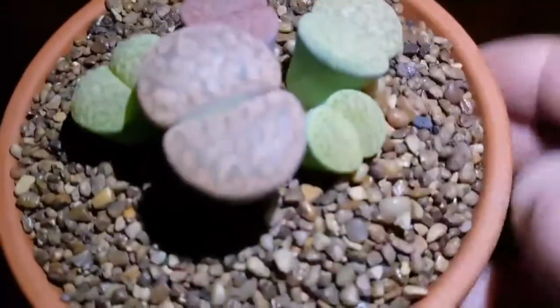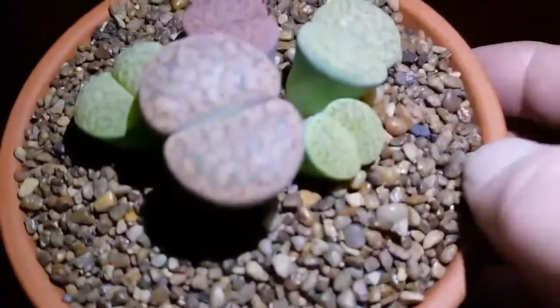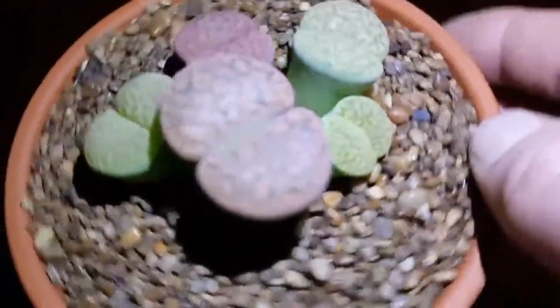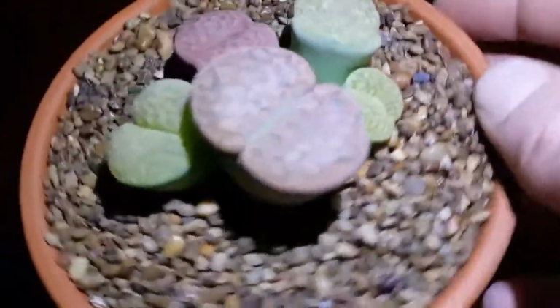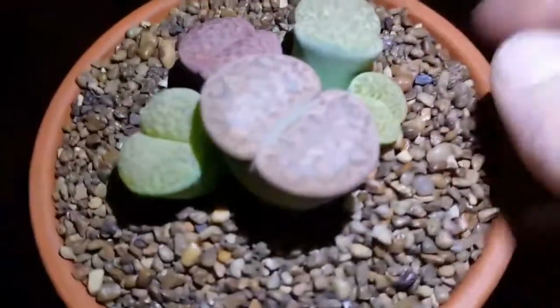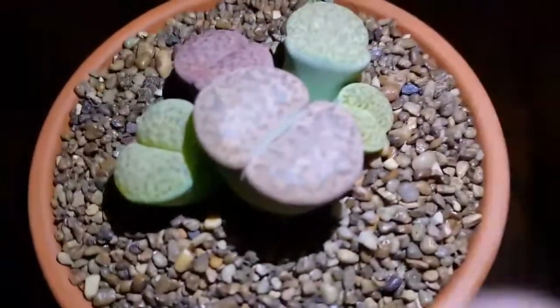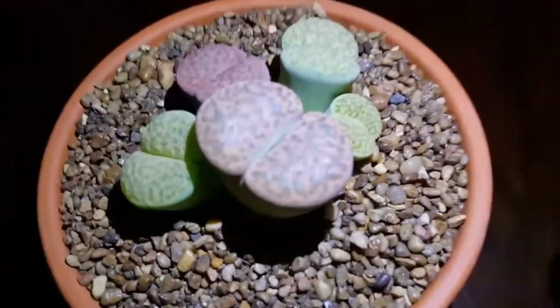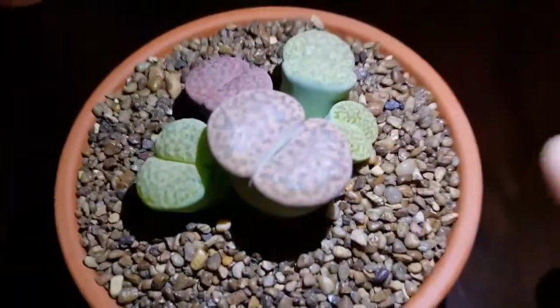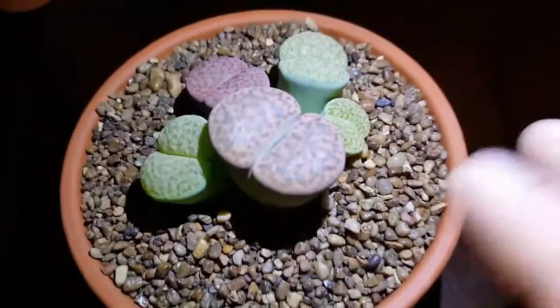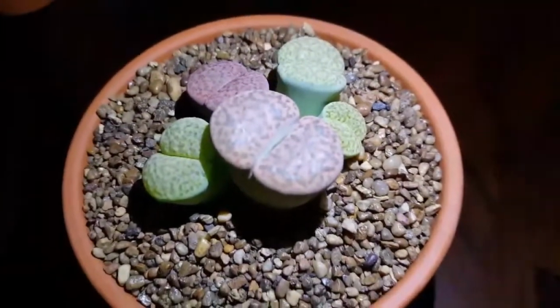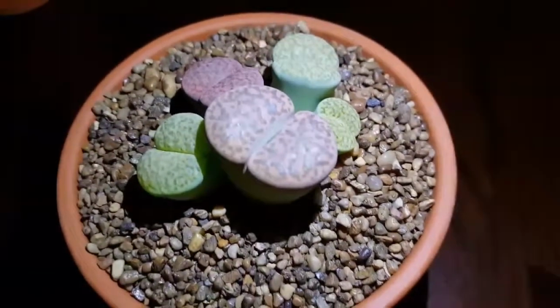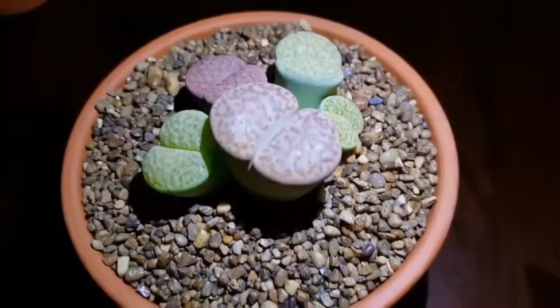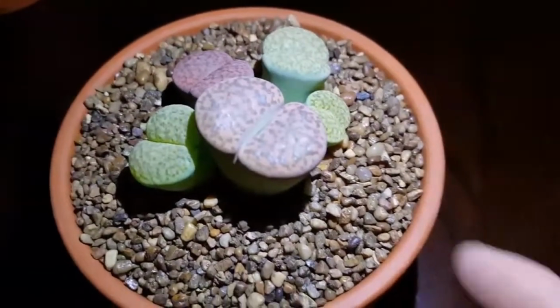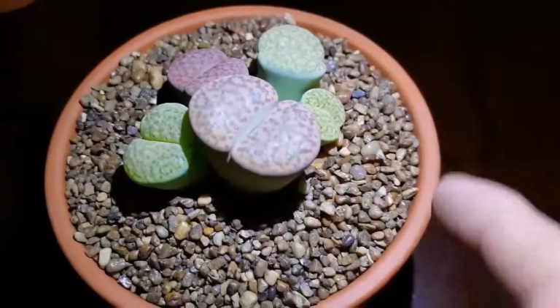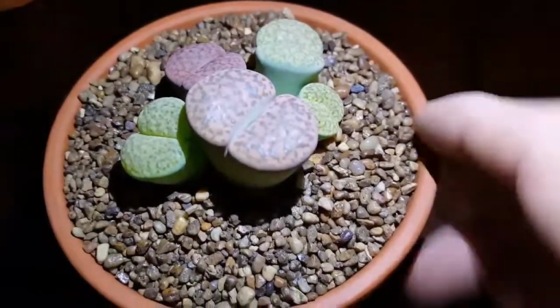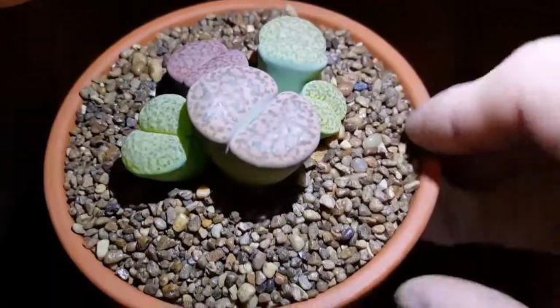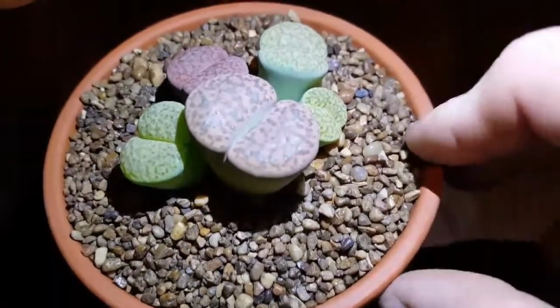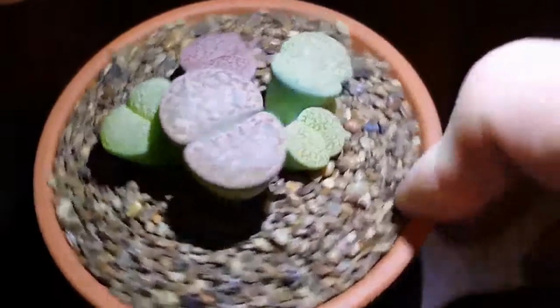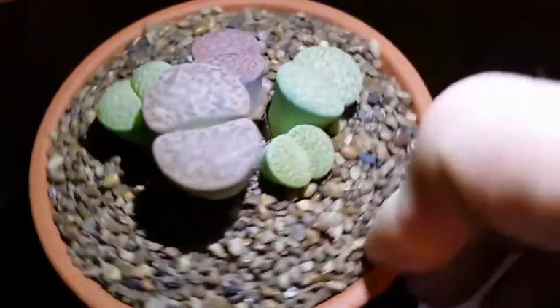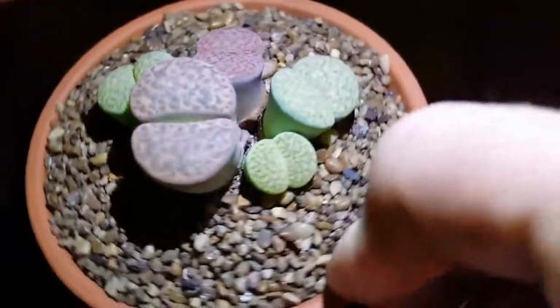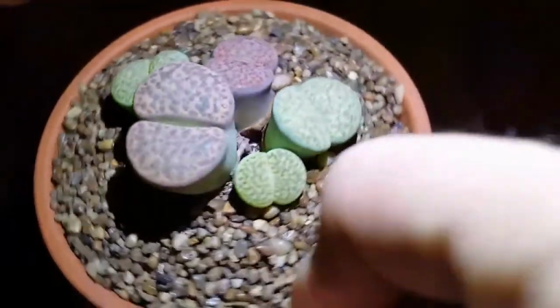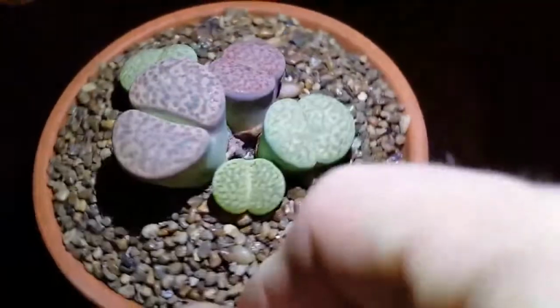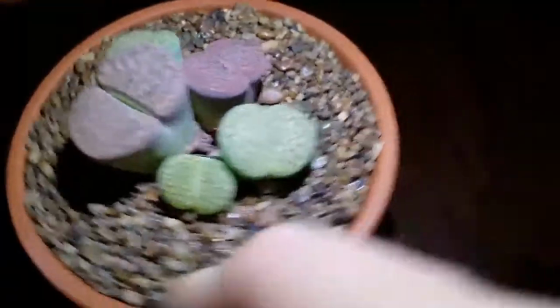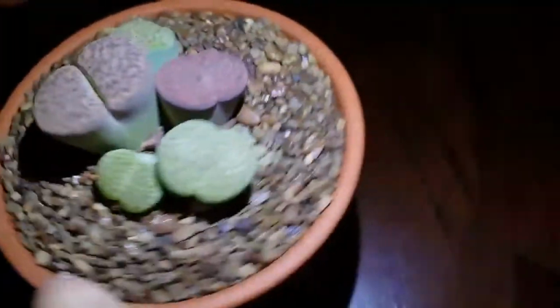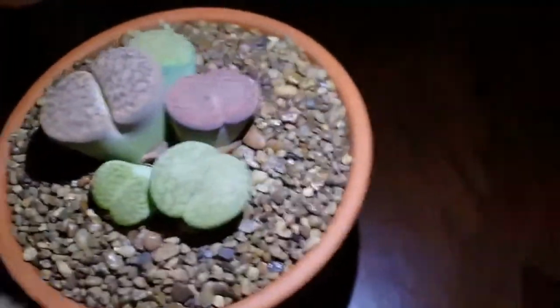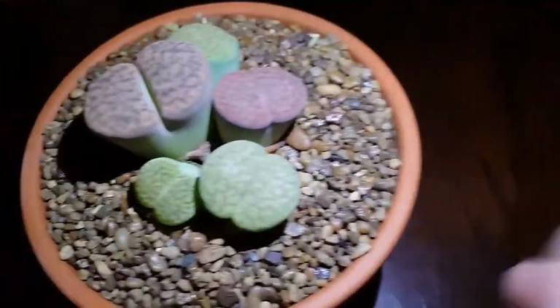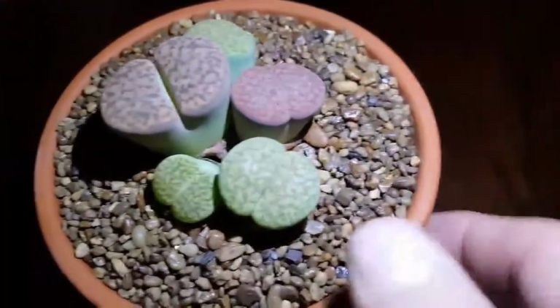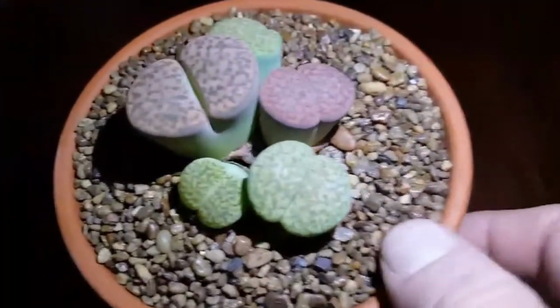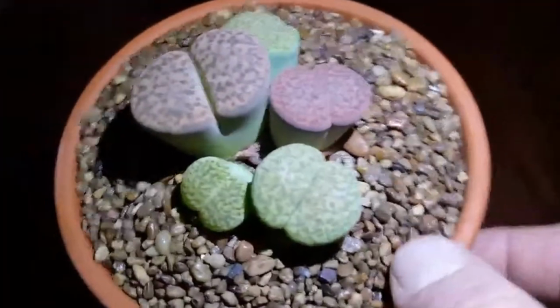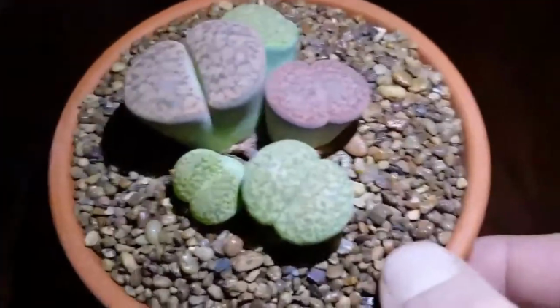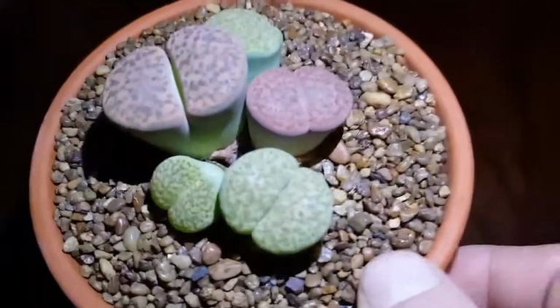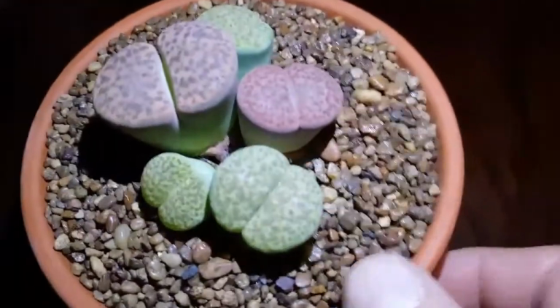The watering process for this is of course the same as the other ones — it is about 30 seconds of water time.